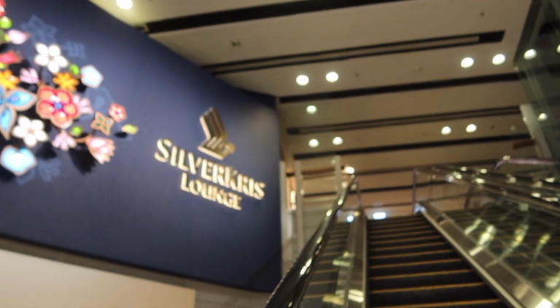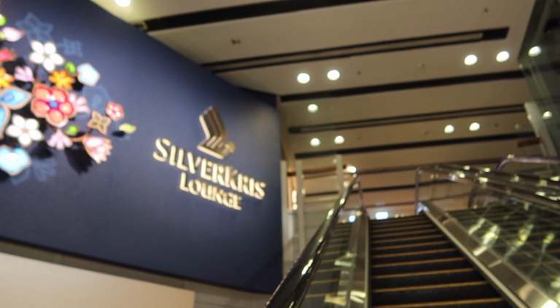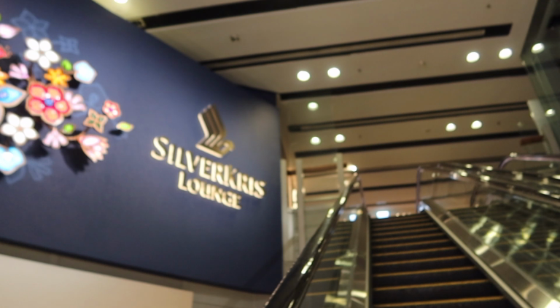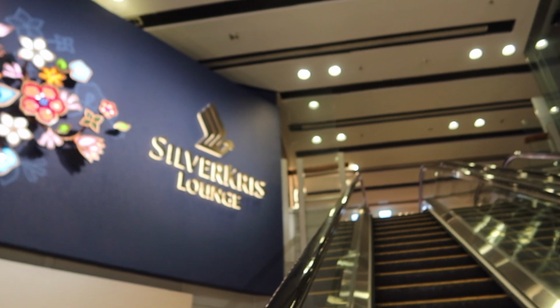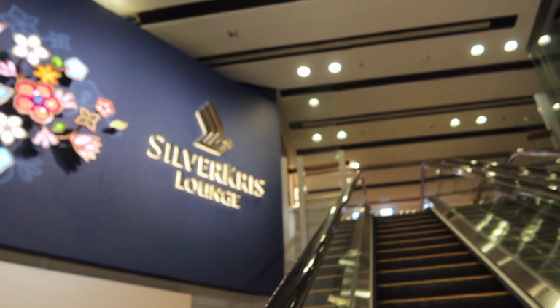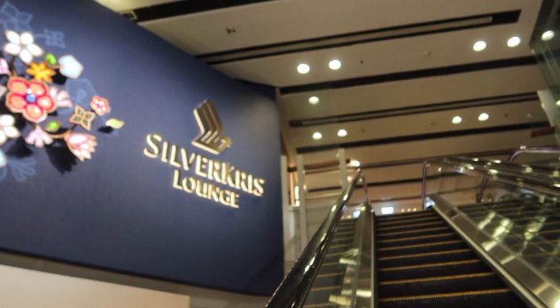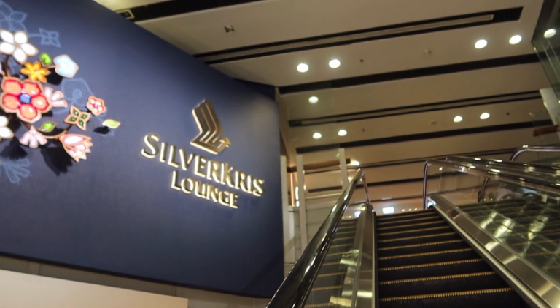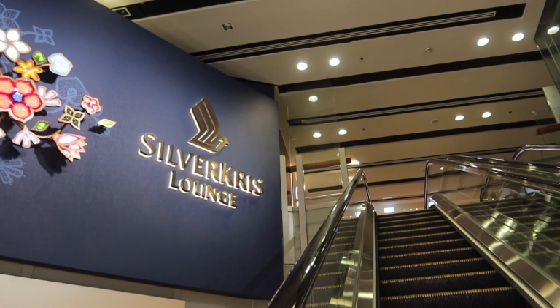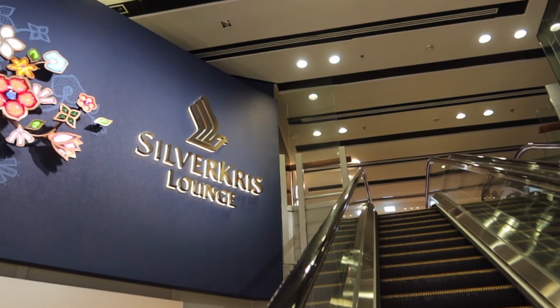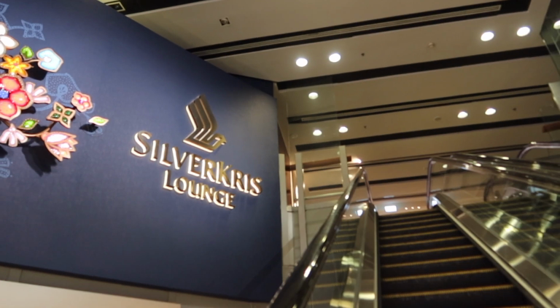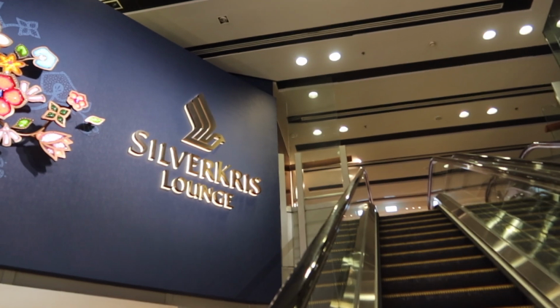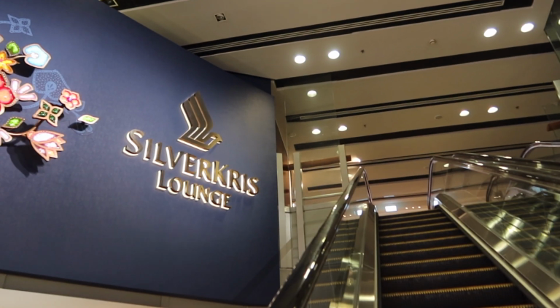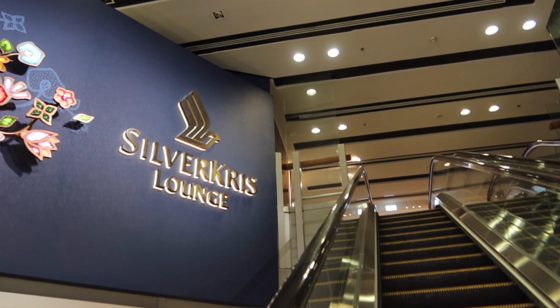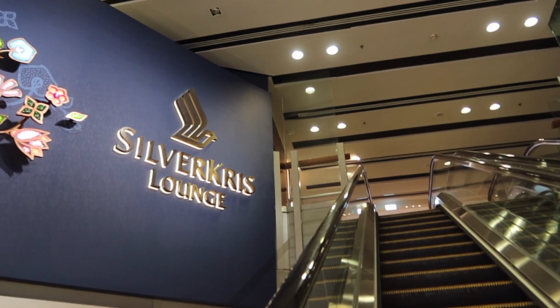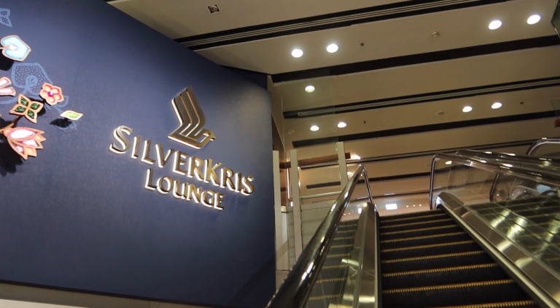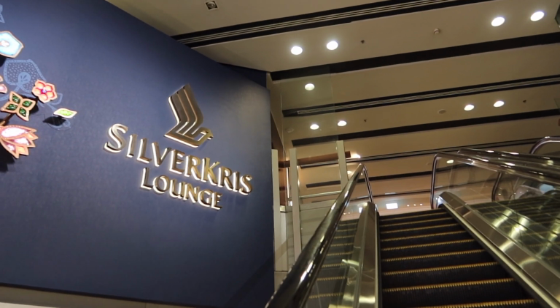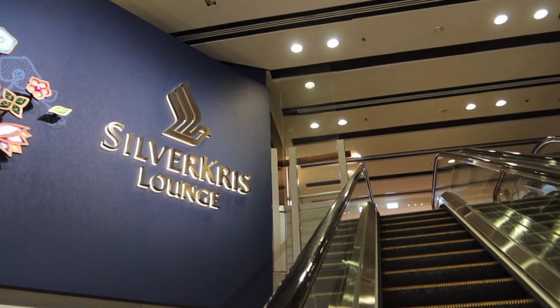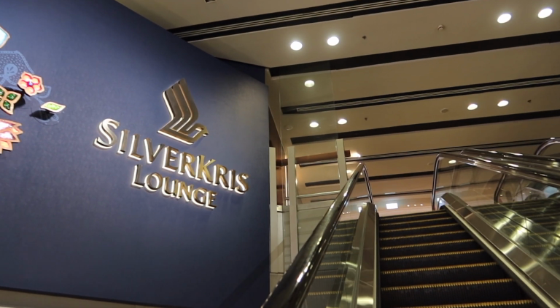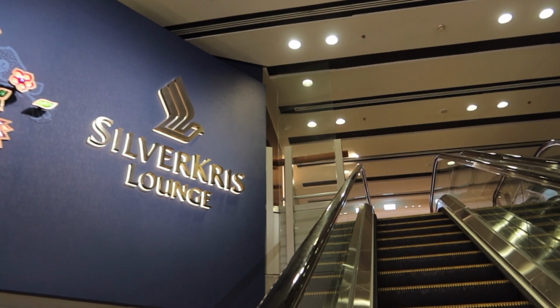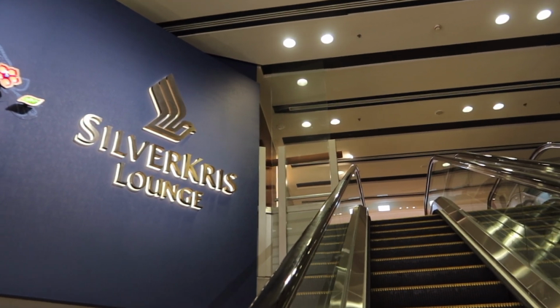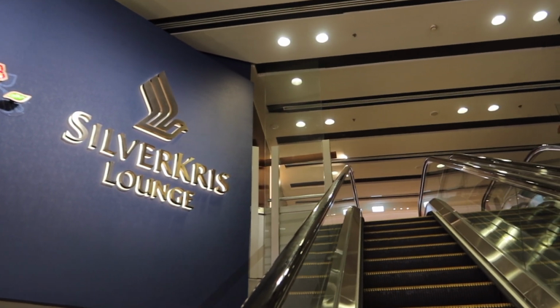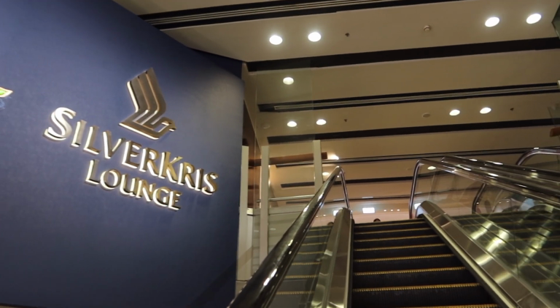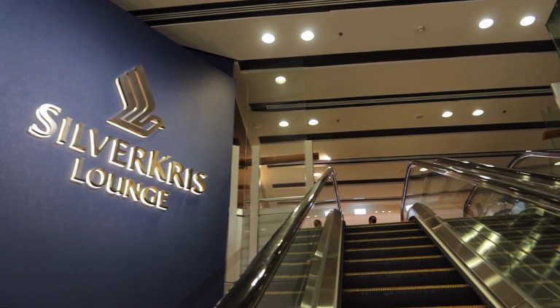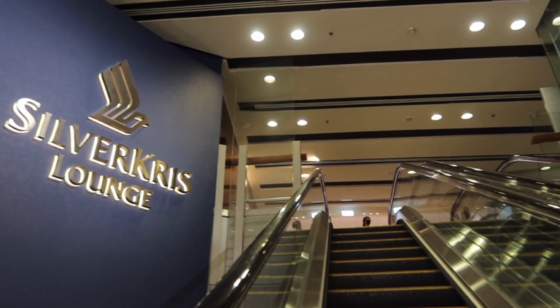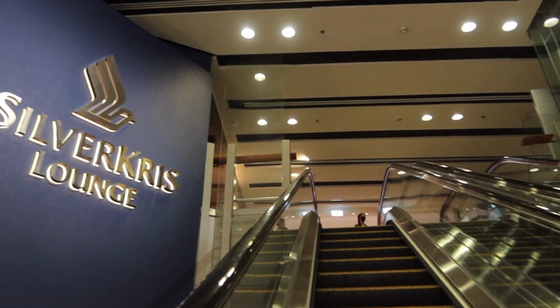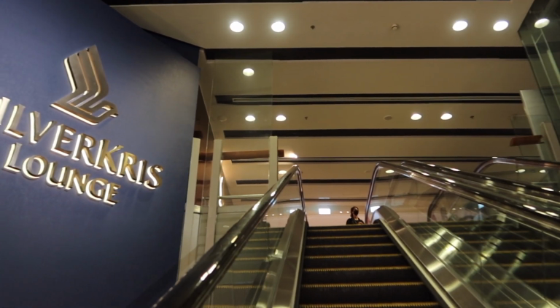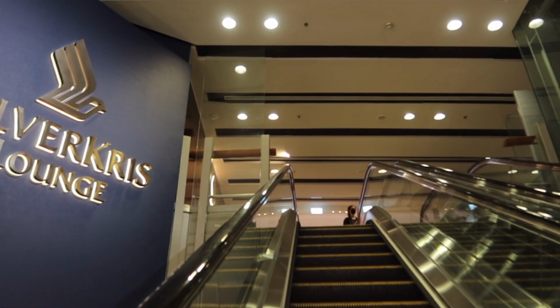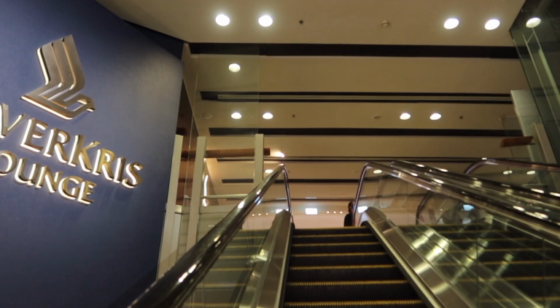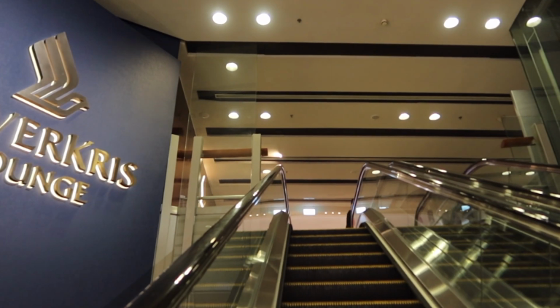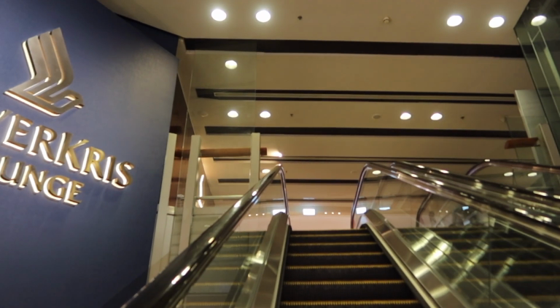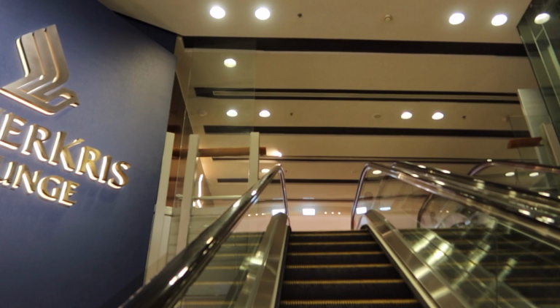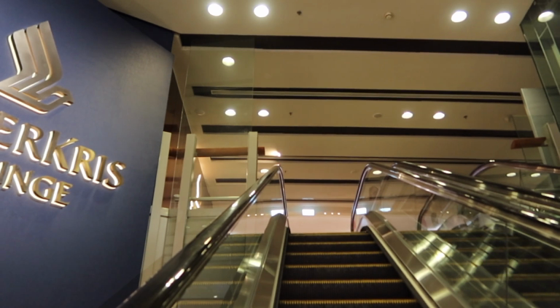So when you clear your immigrations, just turn left, walk a bit and then you will see the lounge right there.